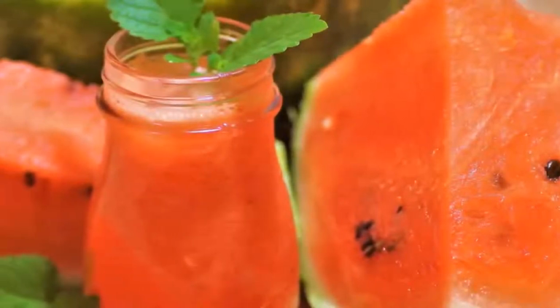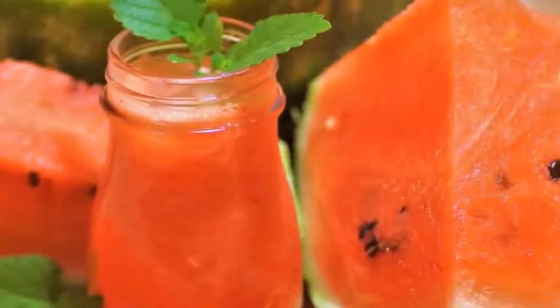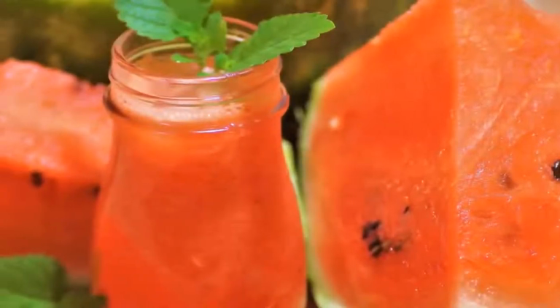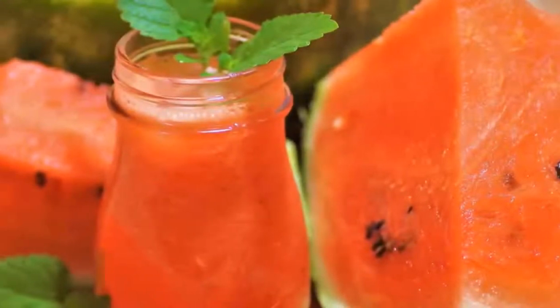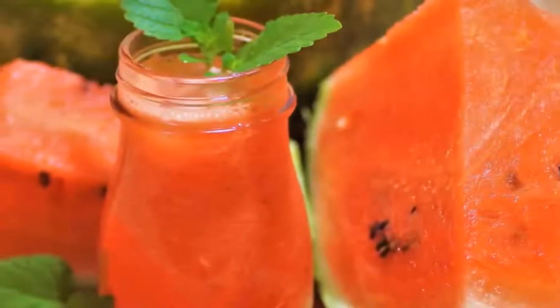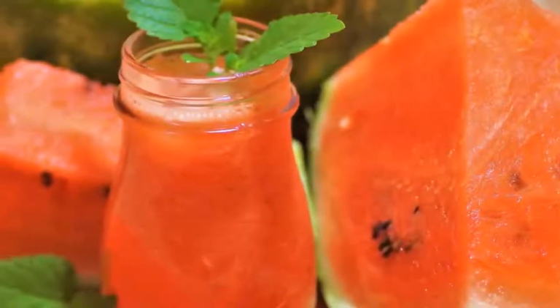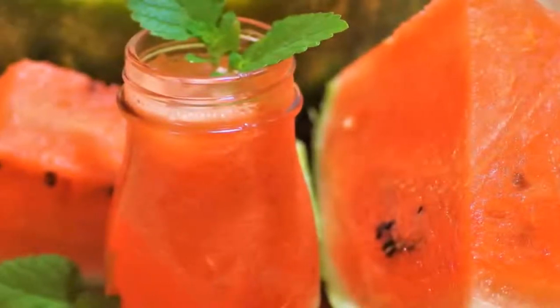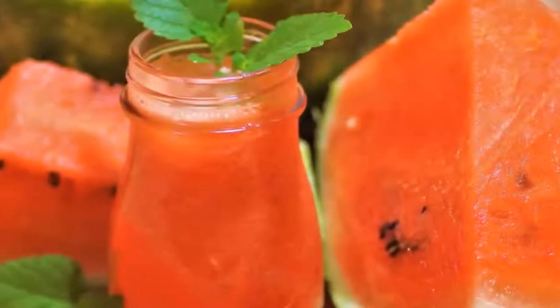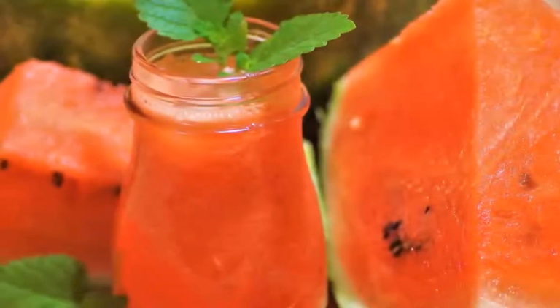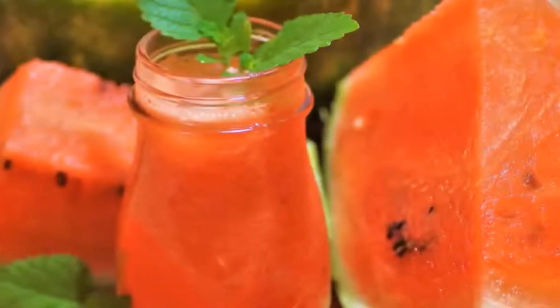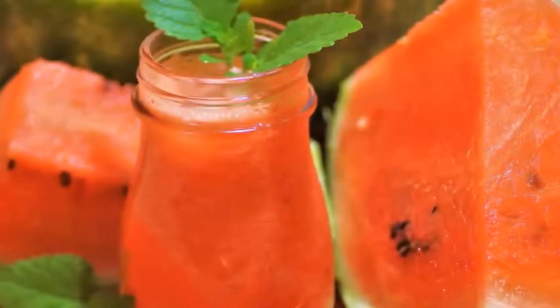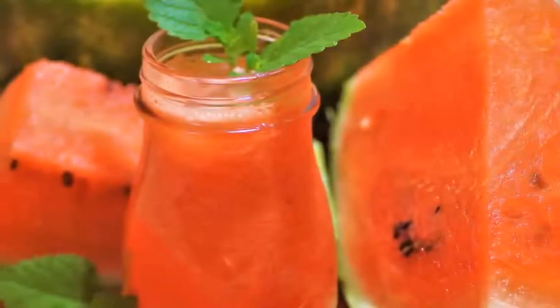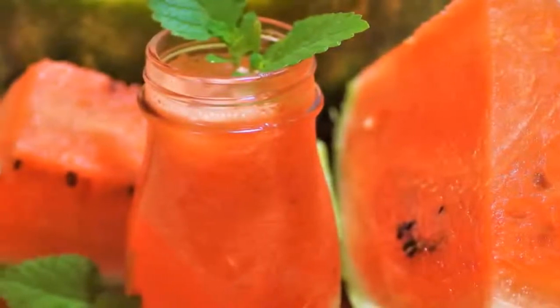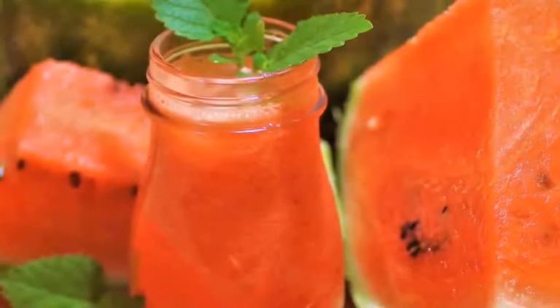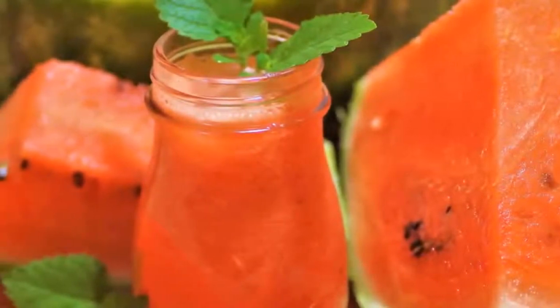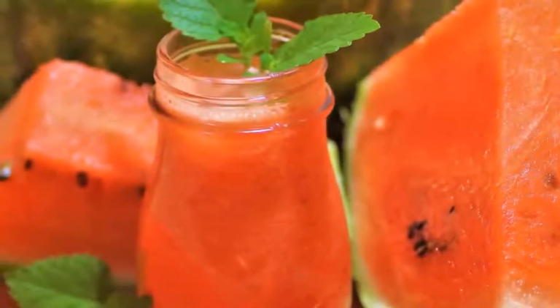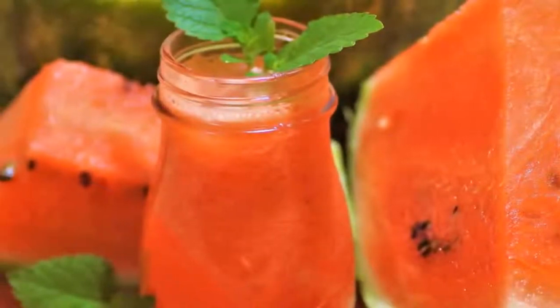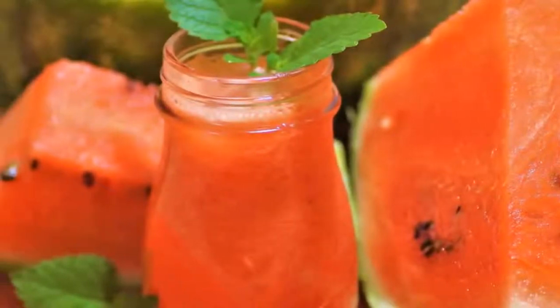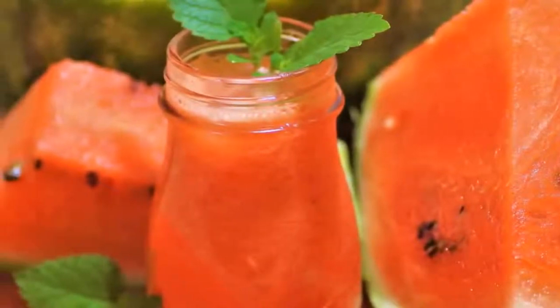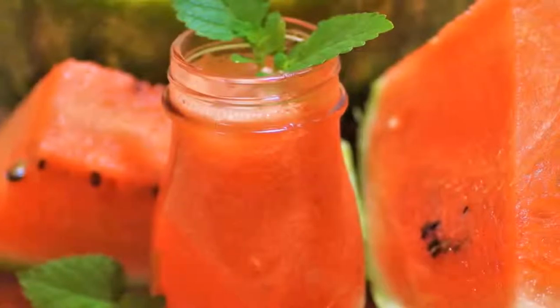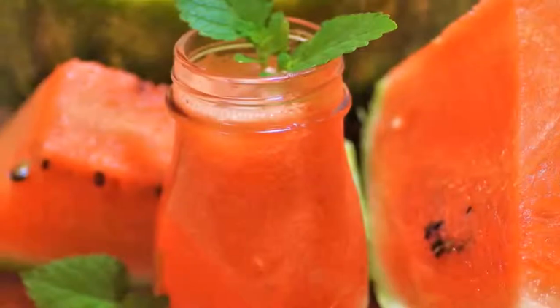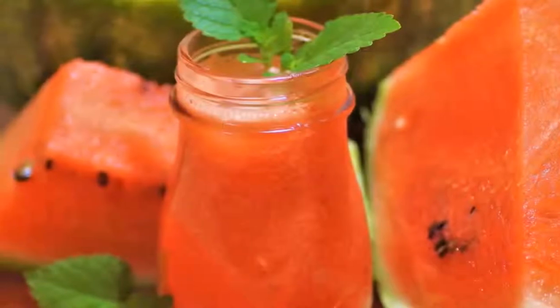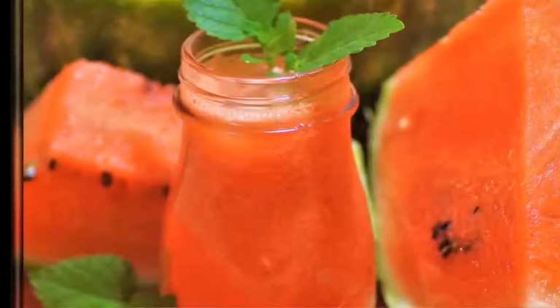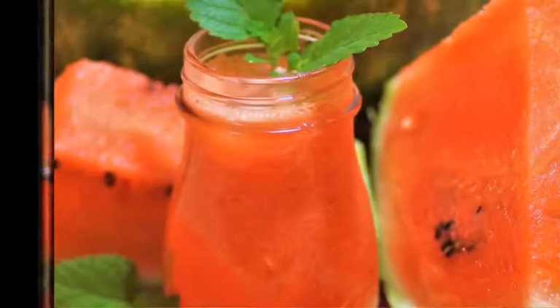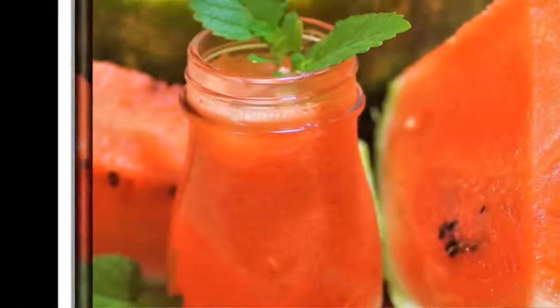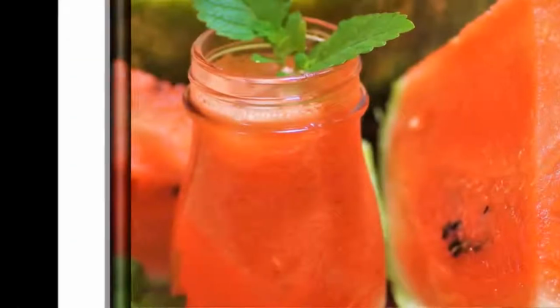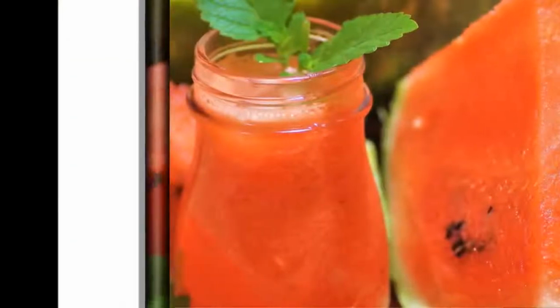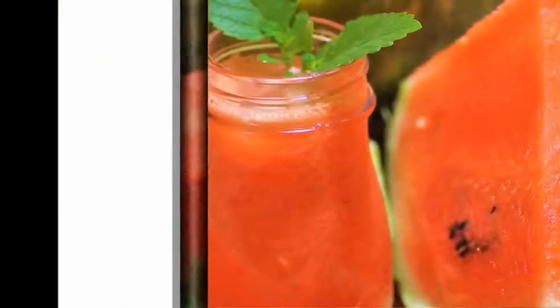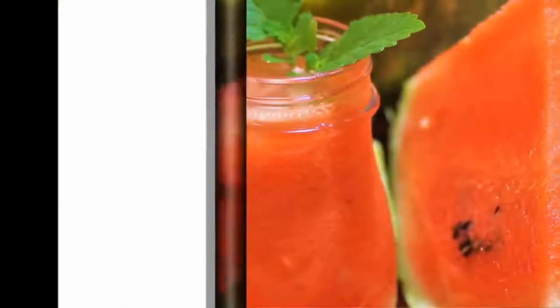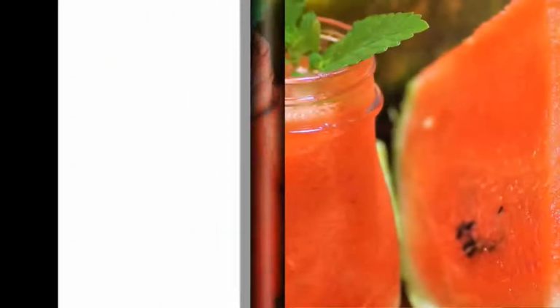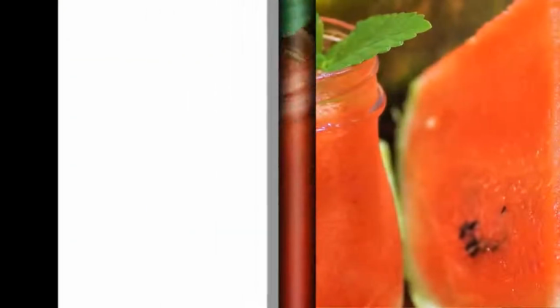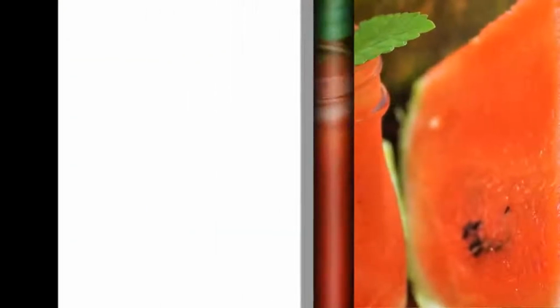Watermelon isn't for people with diabetes, but many people mistakenly think that it is not.